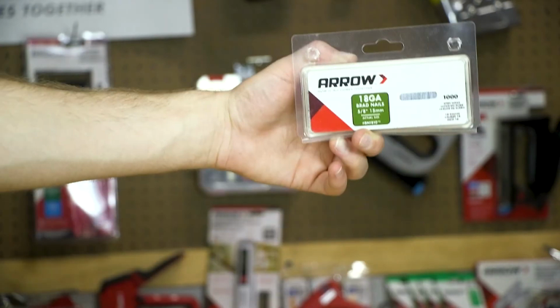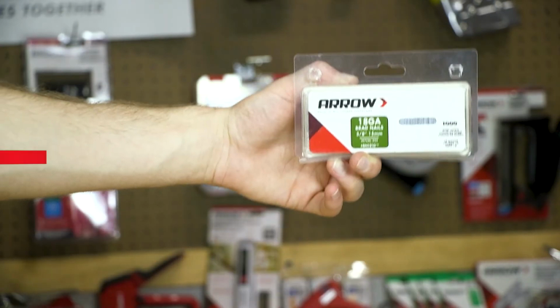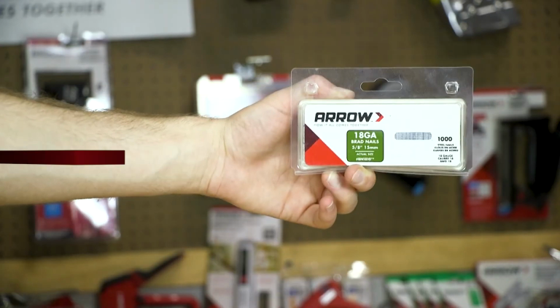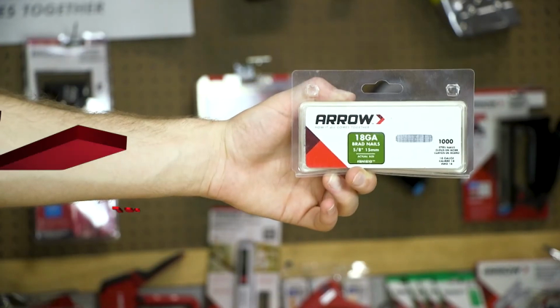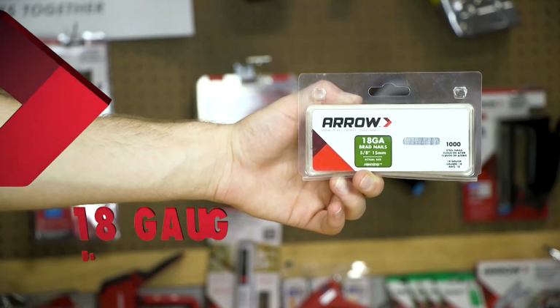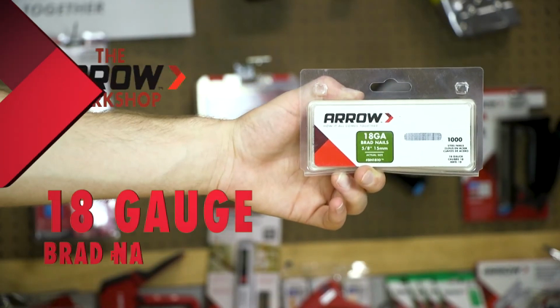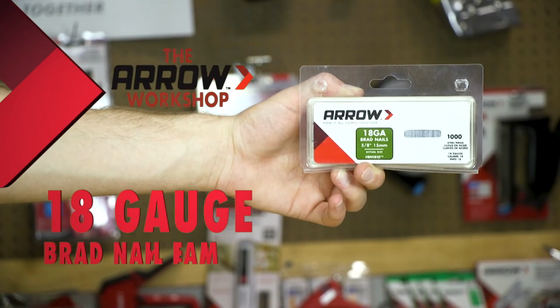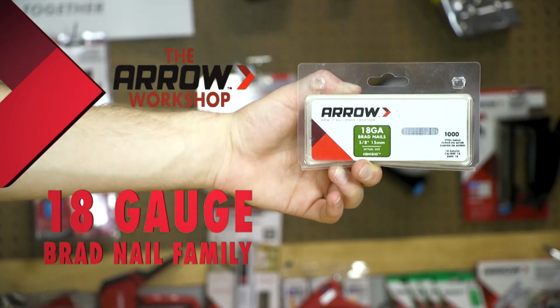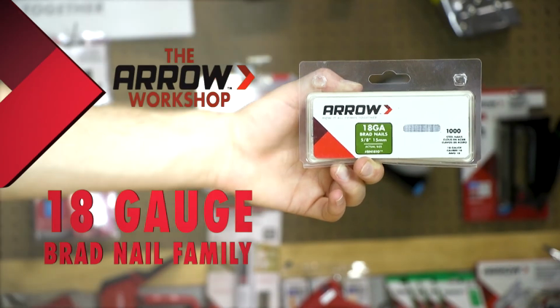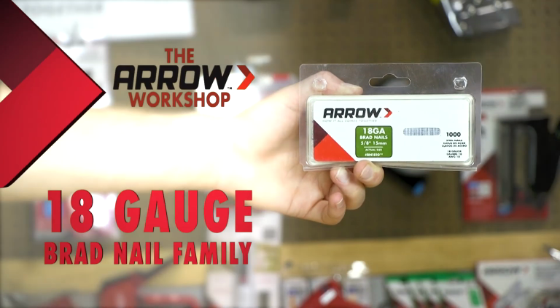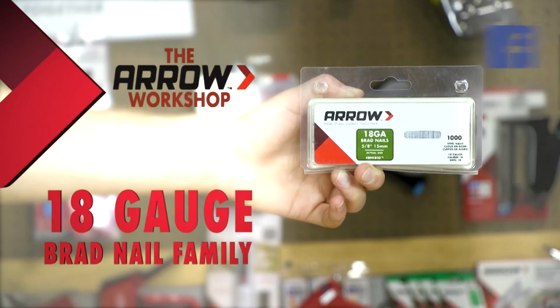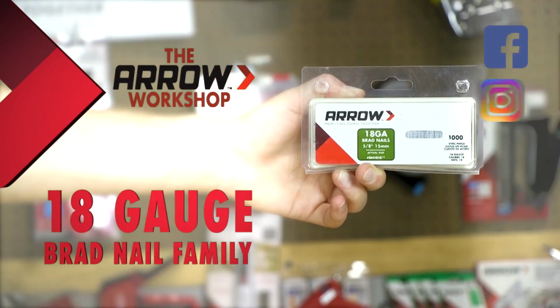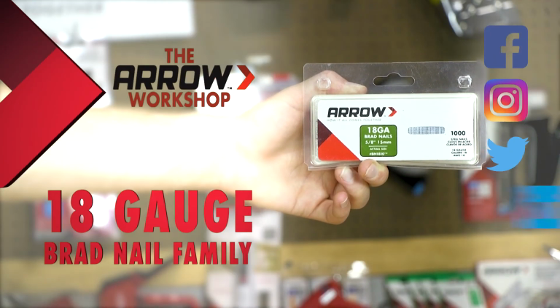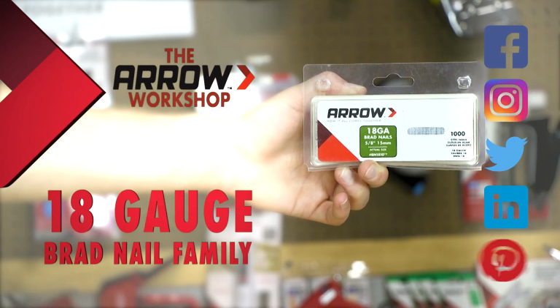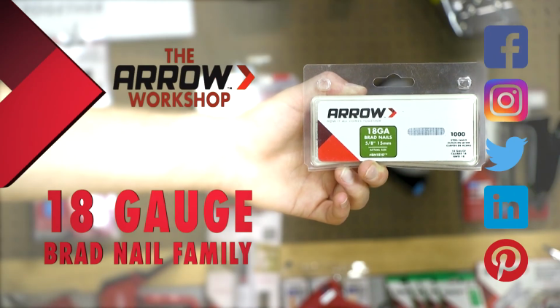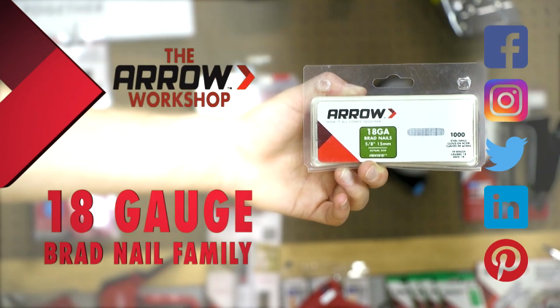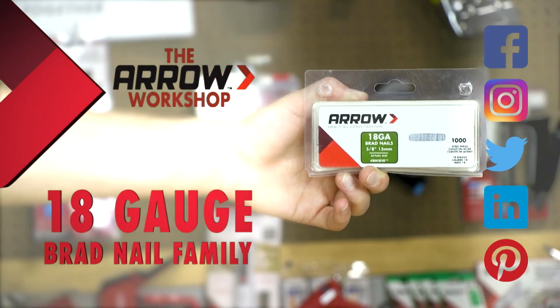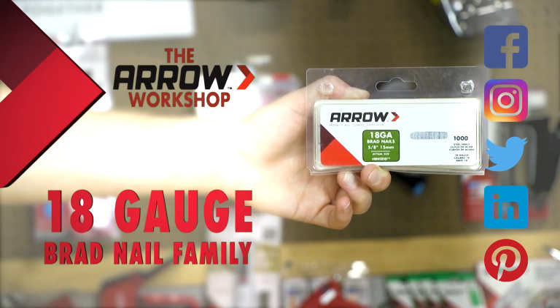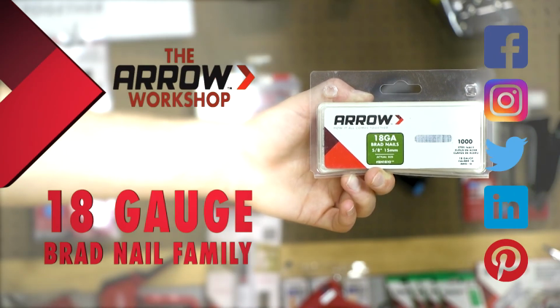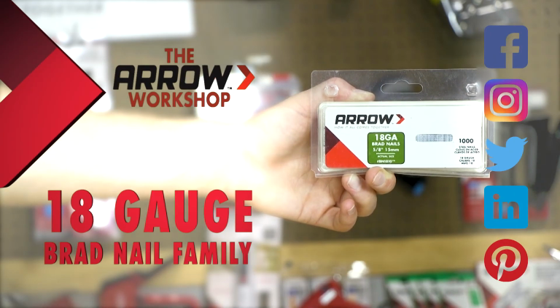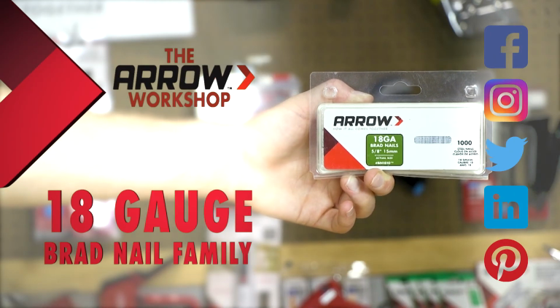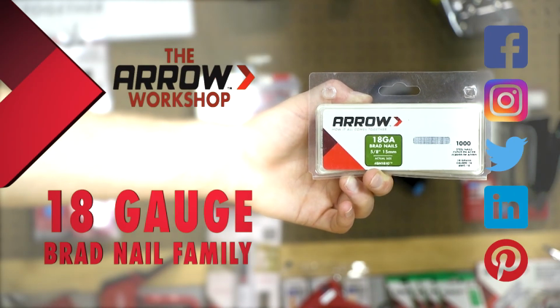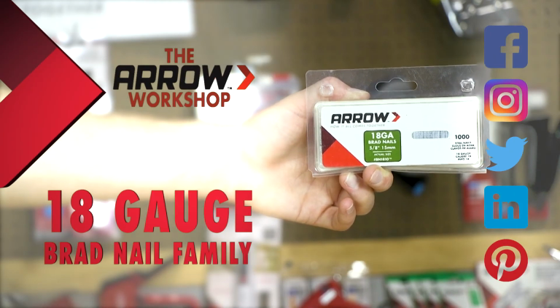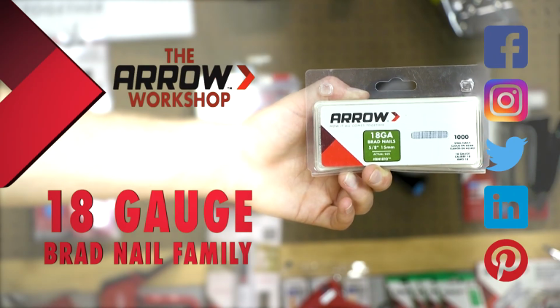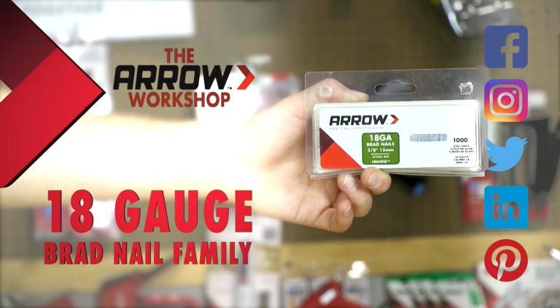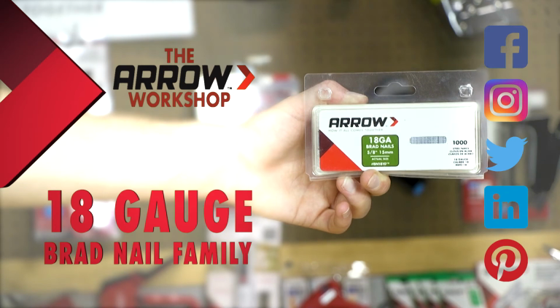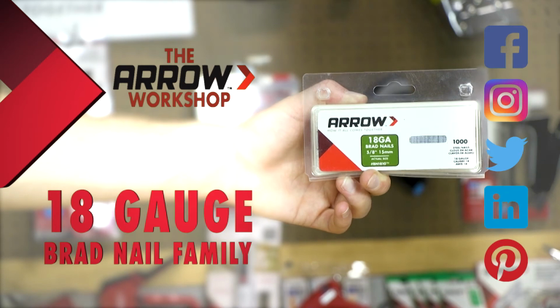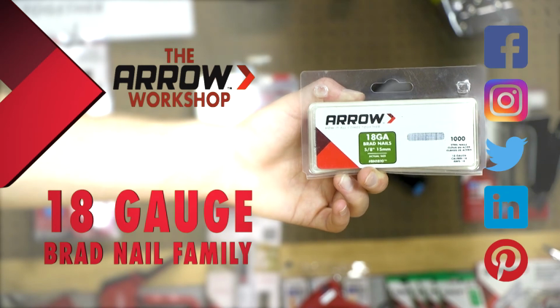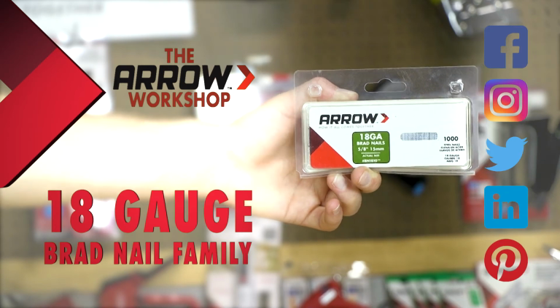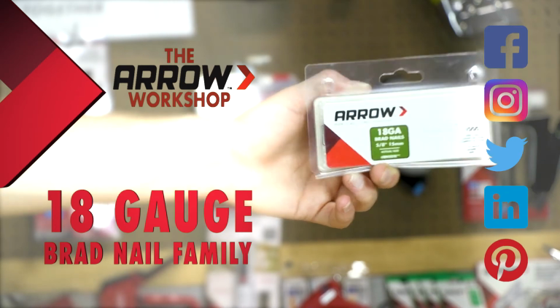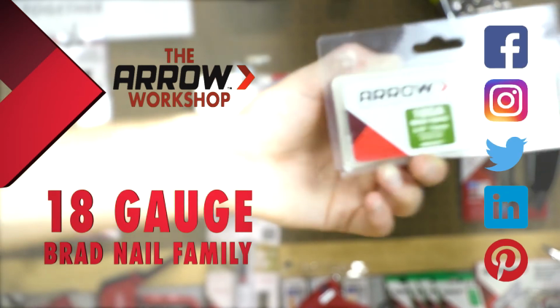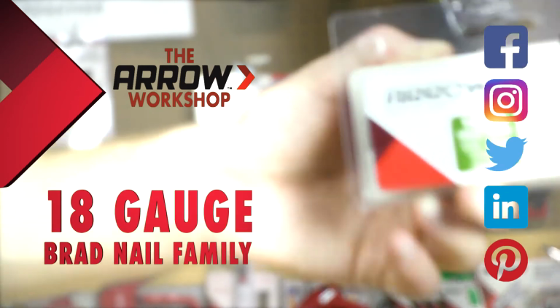Thanks for stopping by the Arrow Workshop. Be sure to tag Arrow Fastener on social media — we'd love to see the projects you're working on.